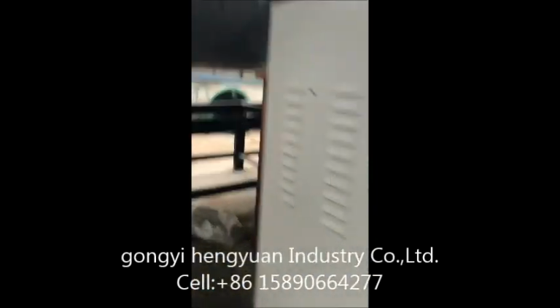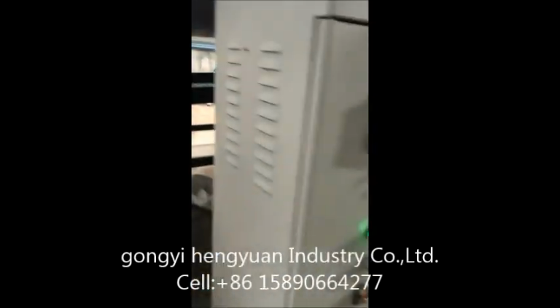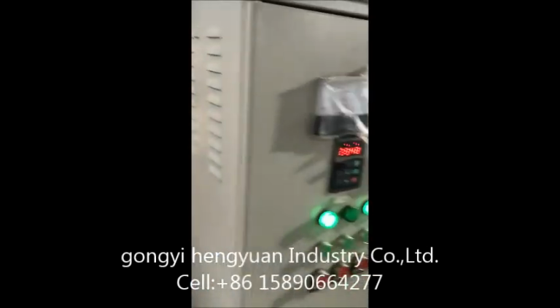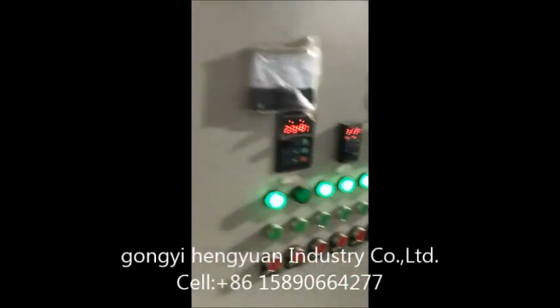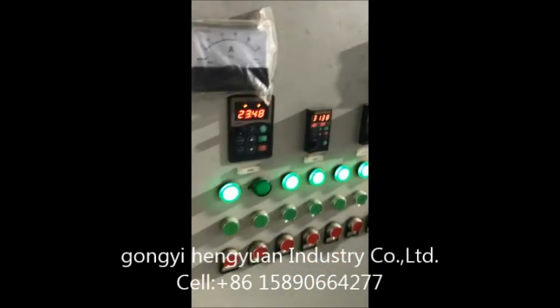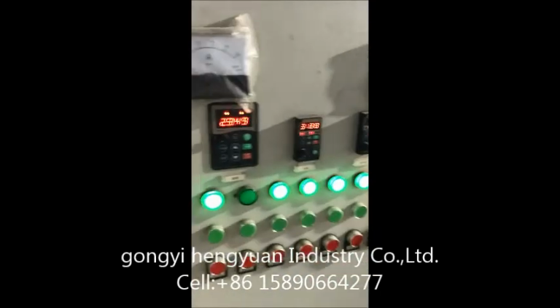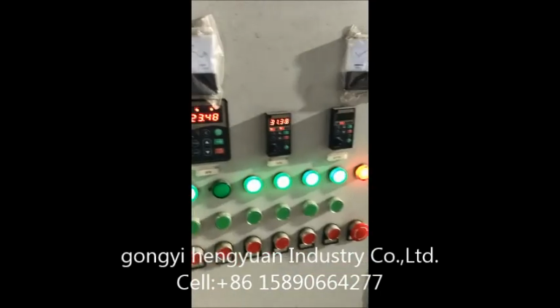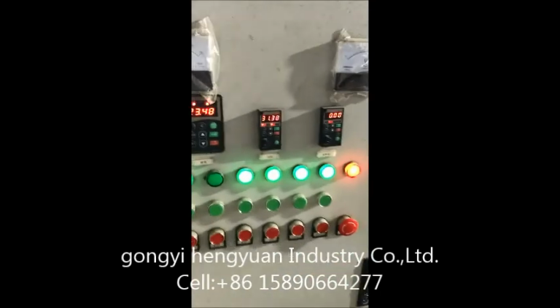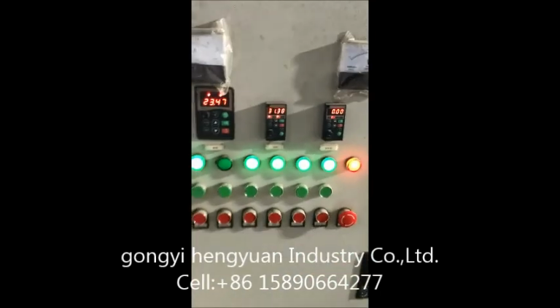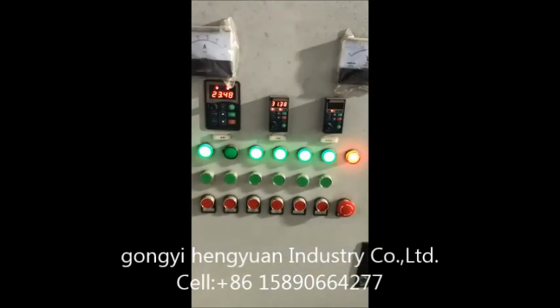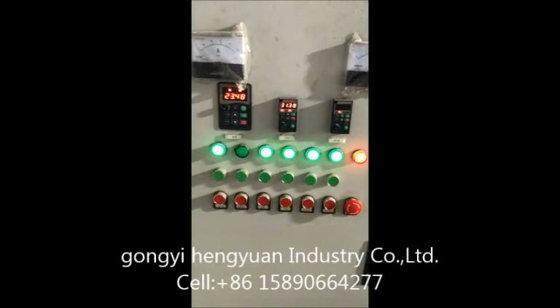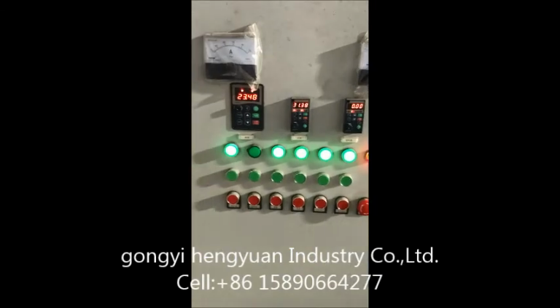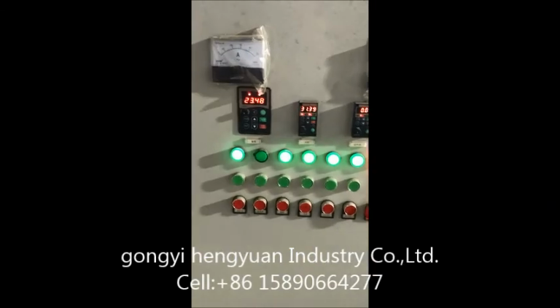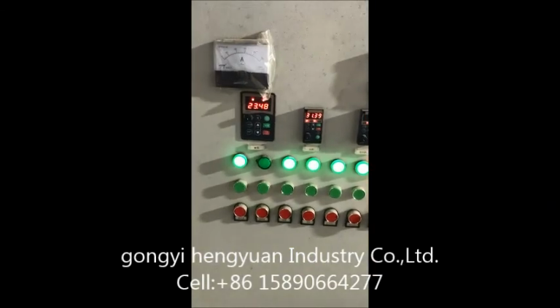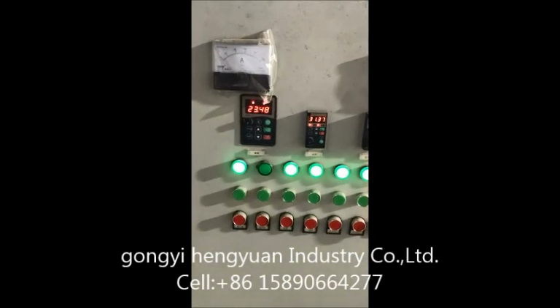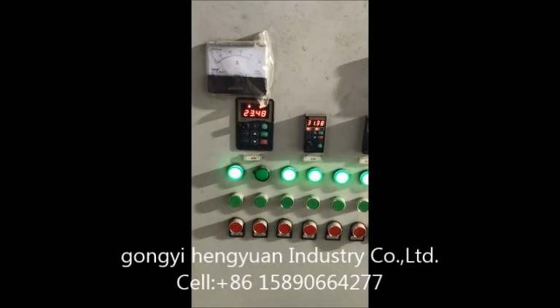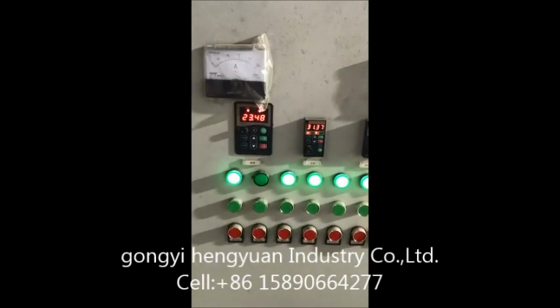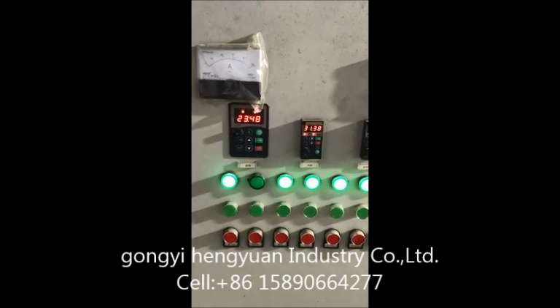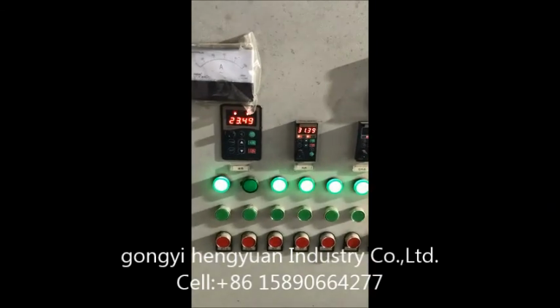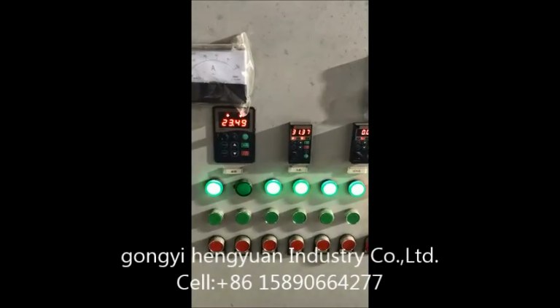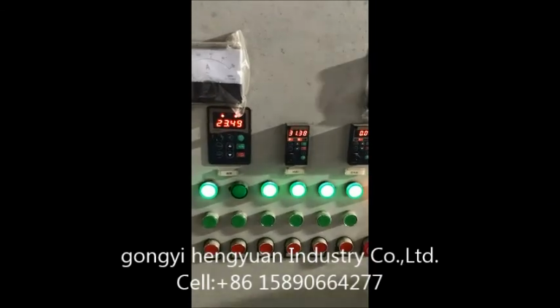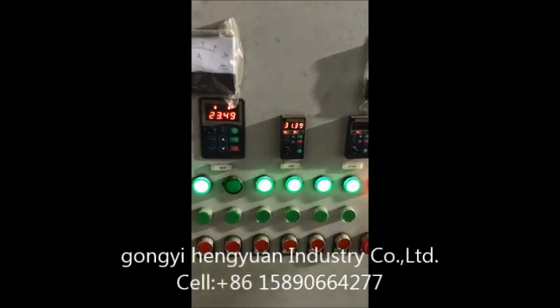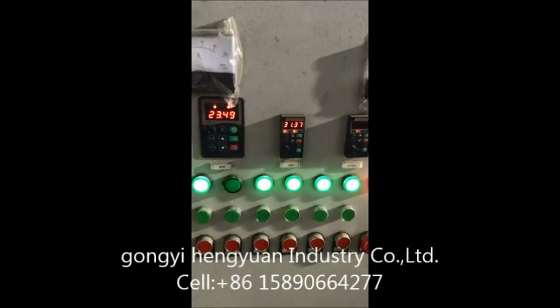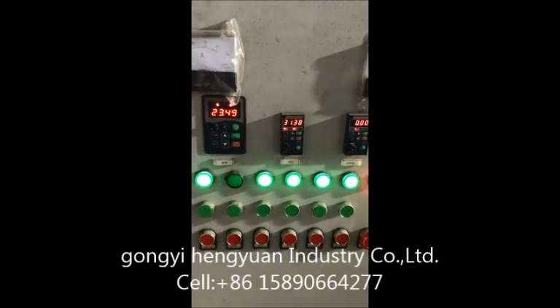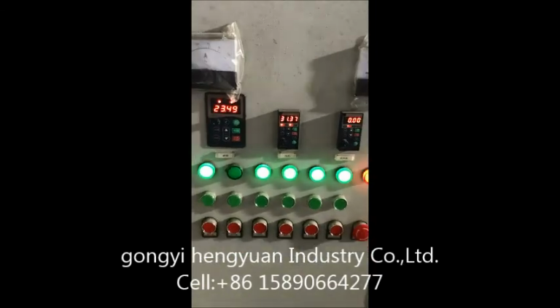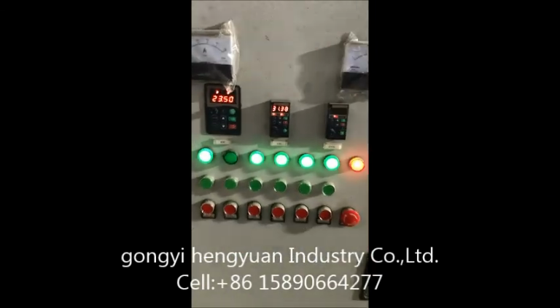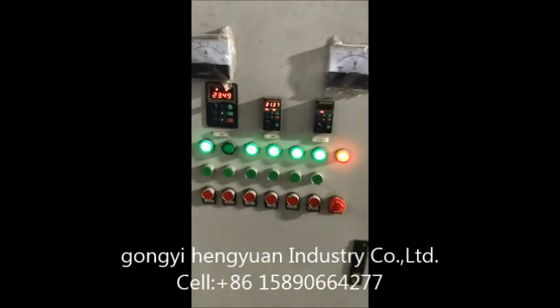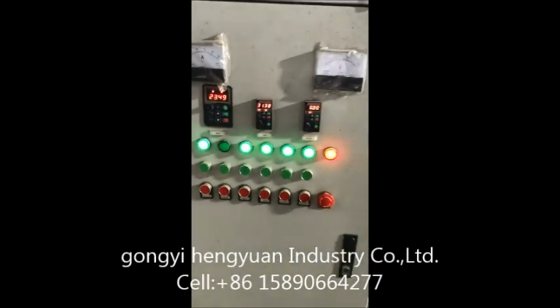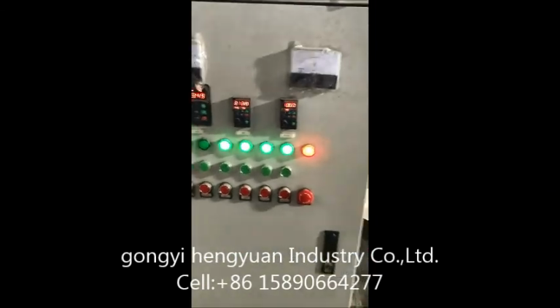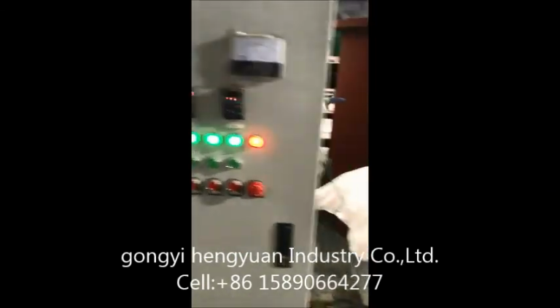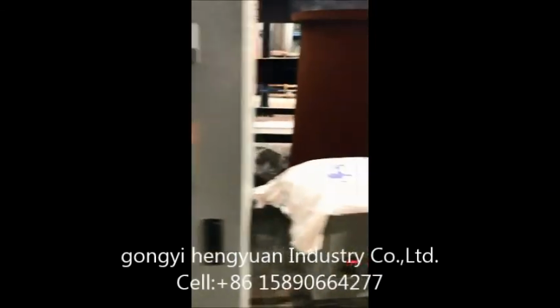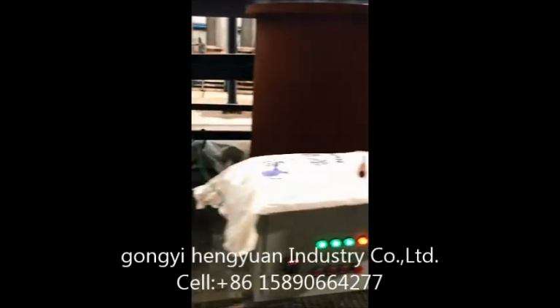This is the motor speed control, and this is our control box.